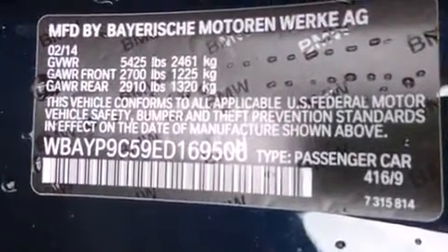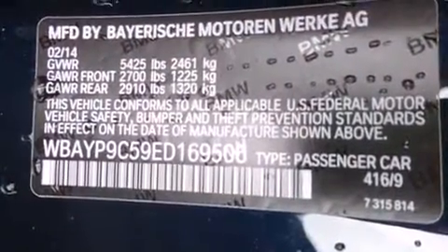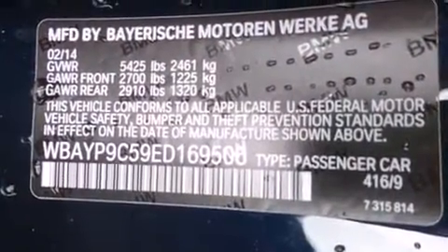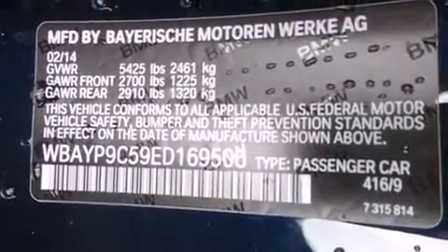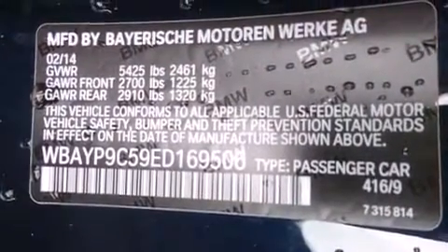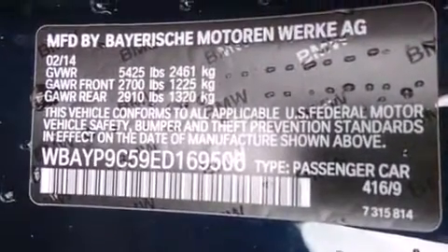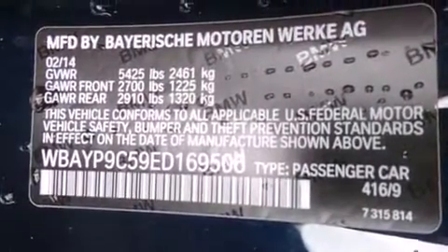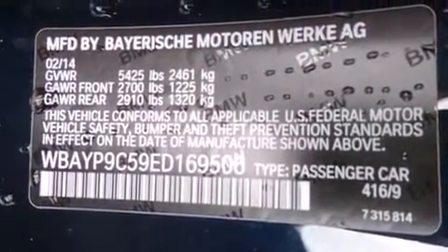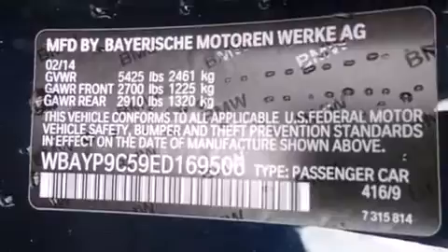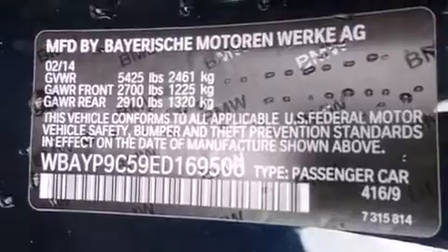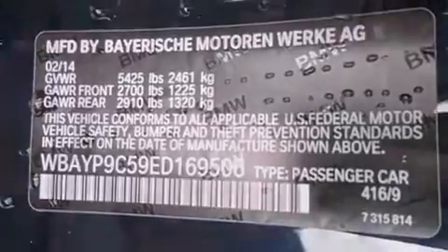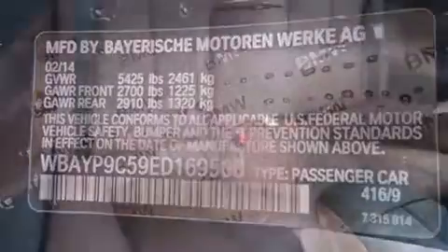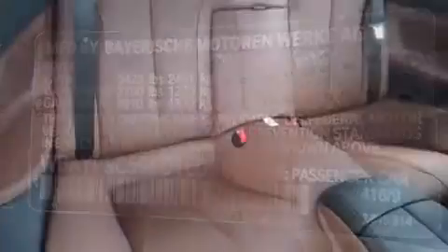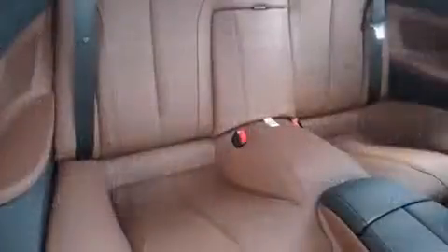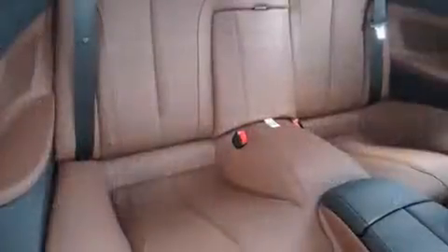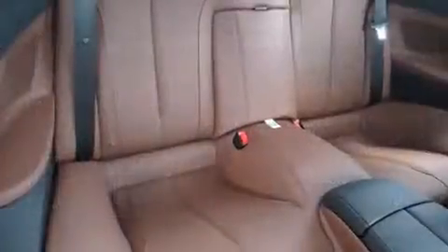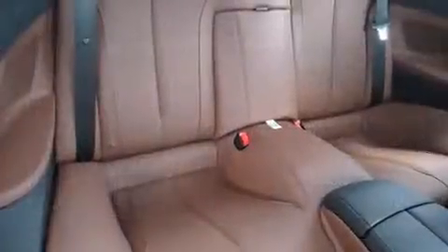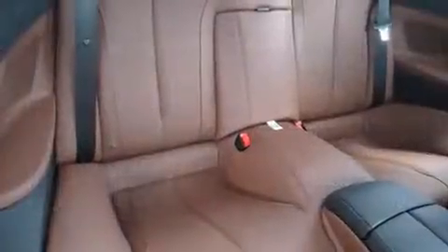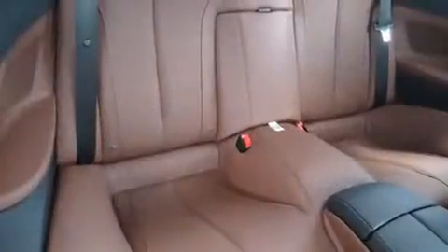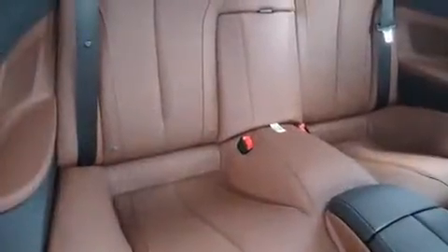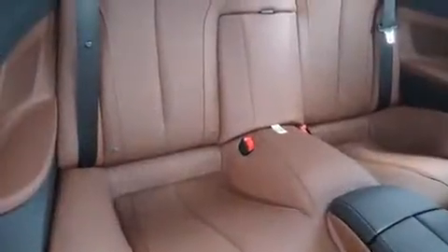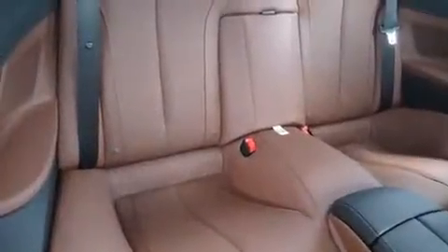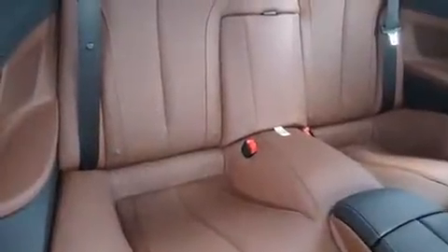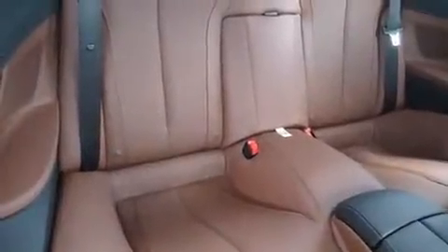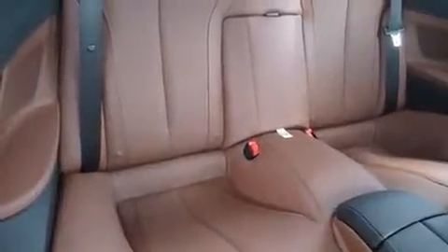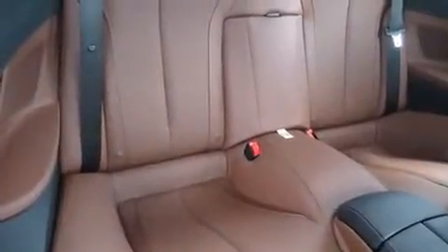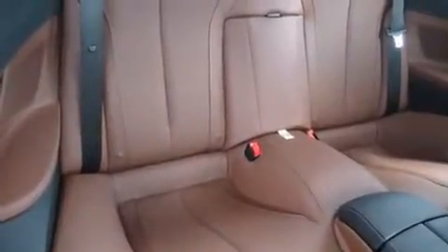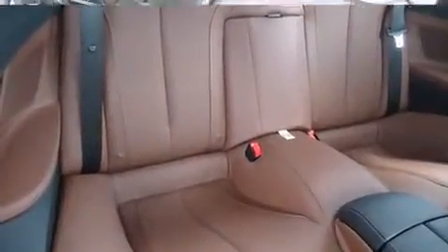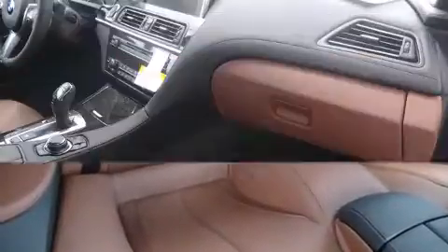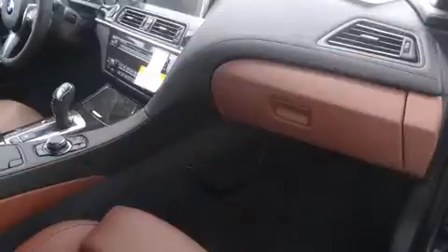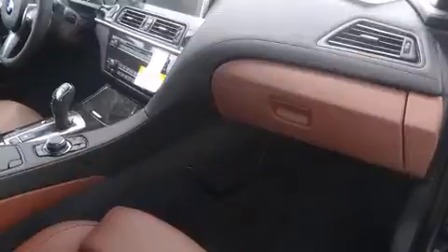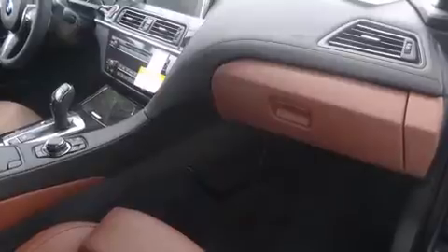The unique heads-up display projects vehicle information onto the windshield, including speed, gear selection, and engine speed. Drivers benefit by not having to take their eyes off the road.